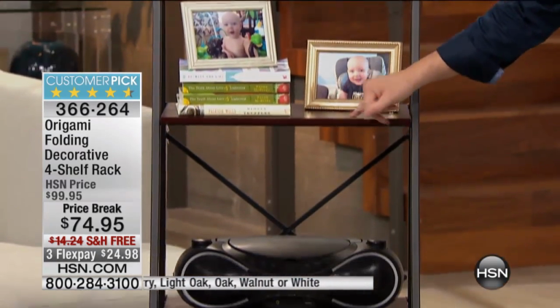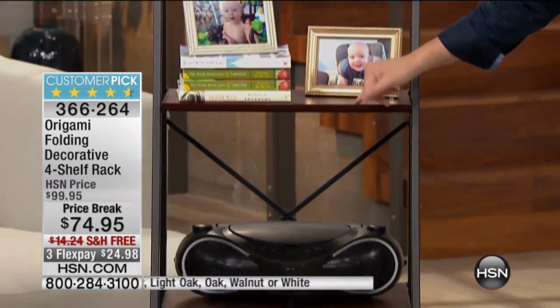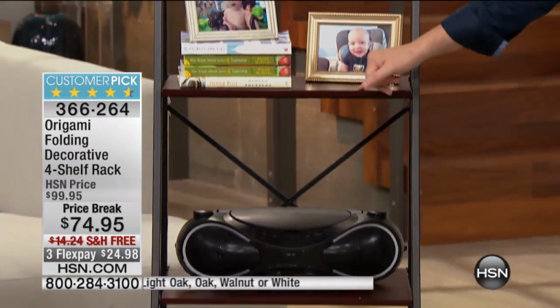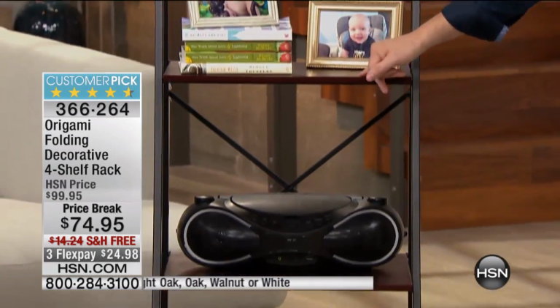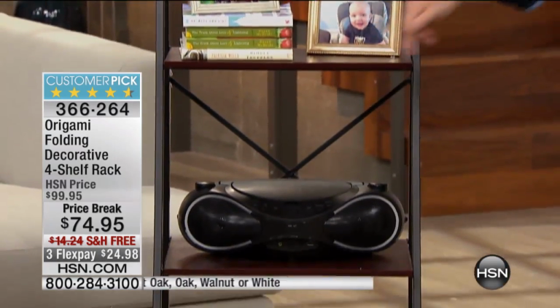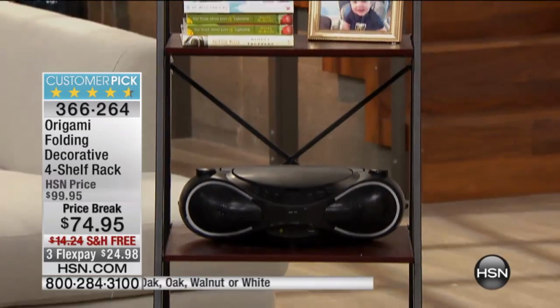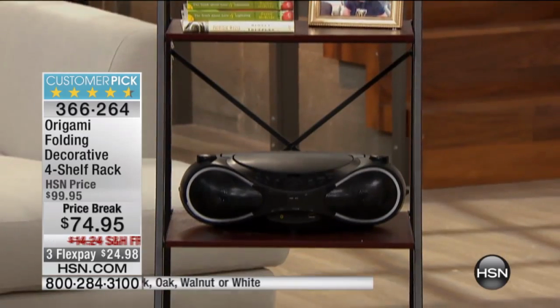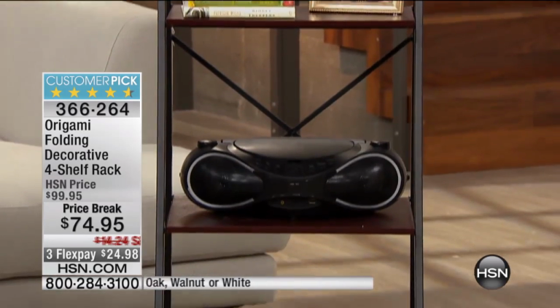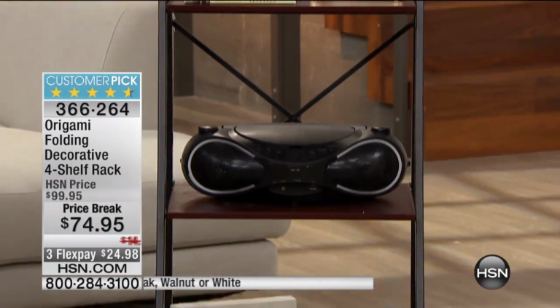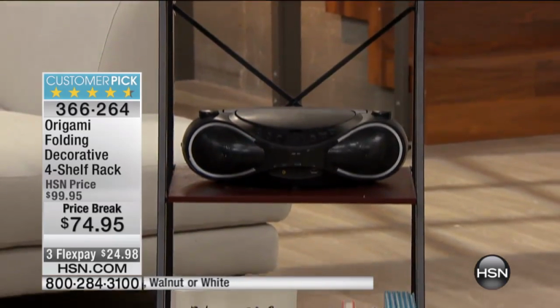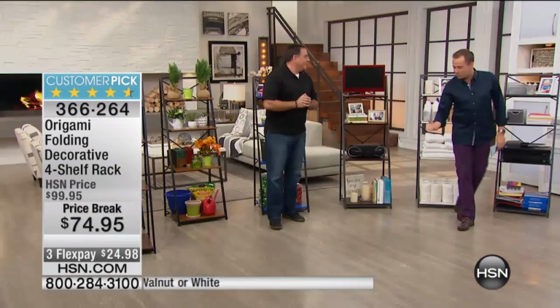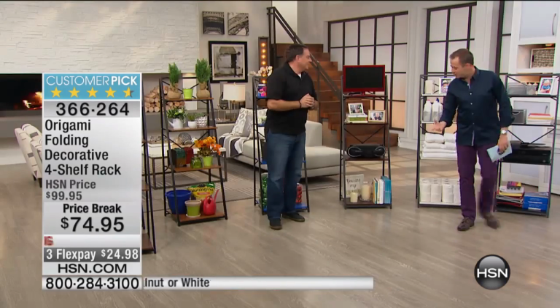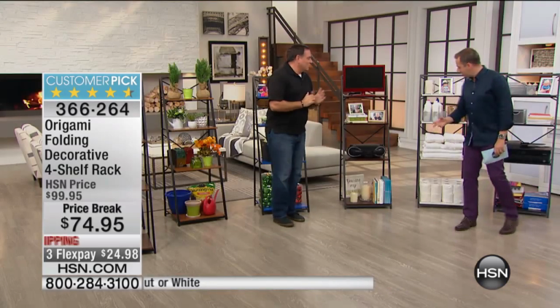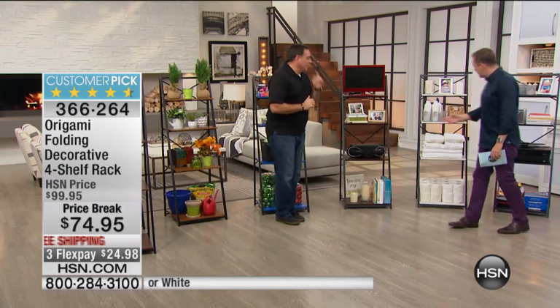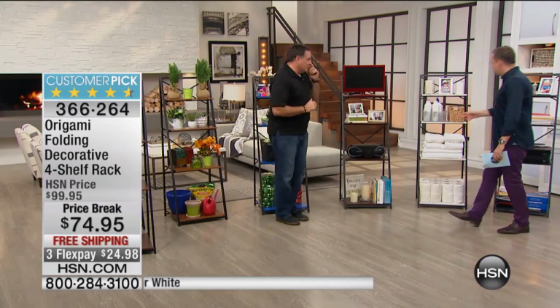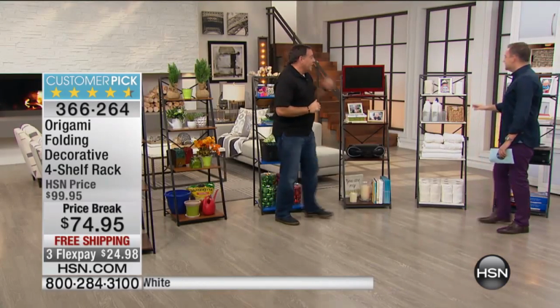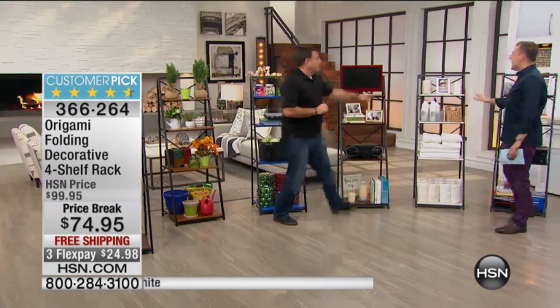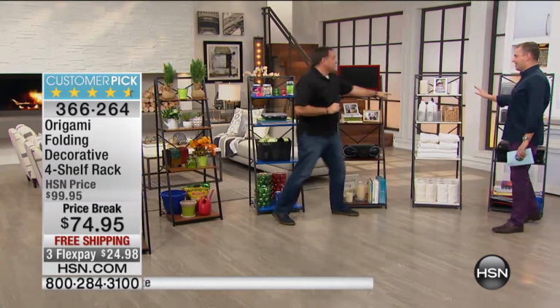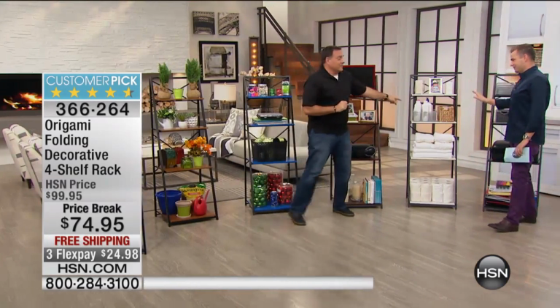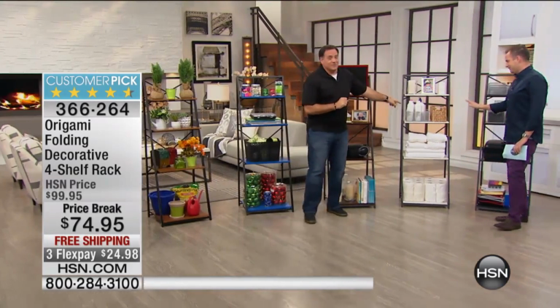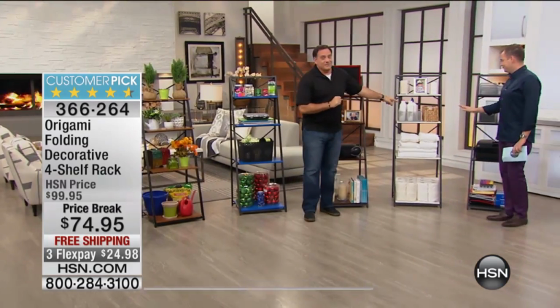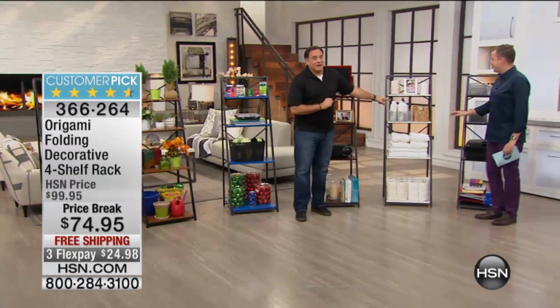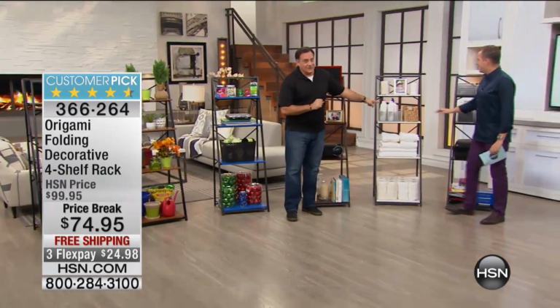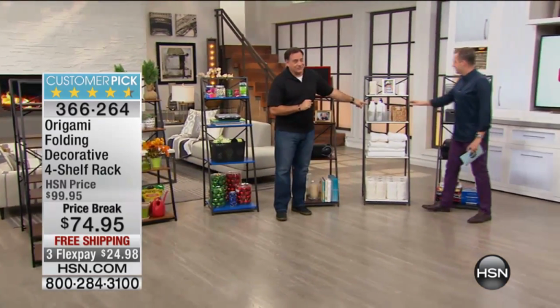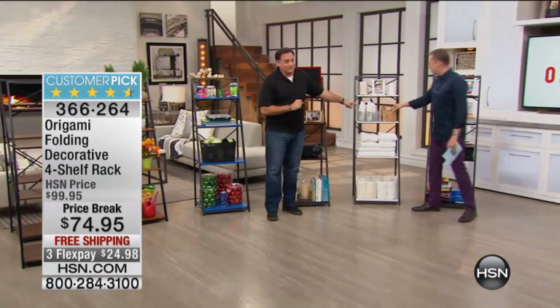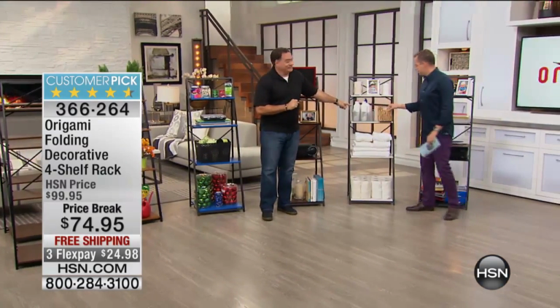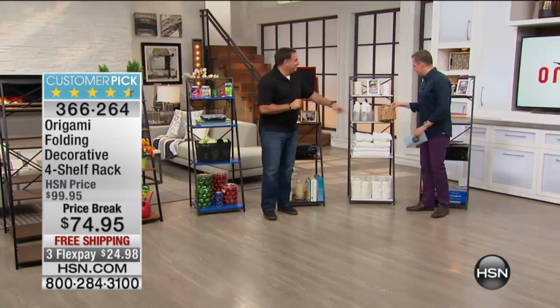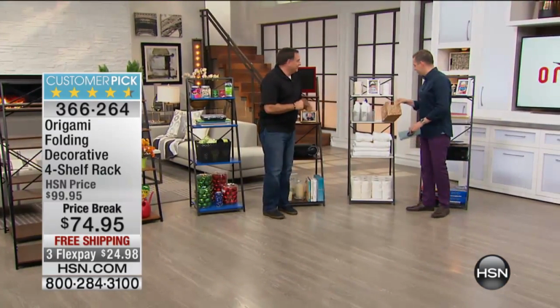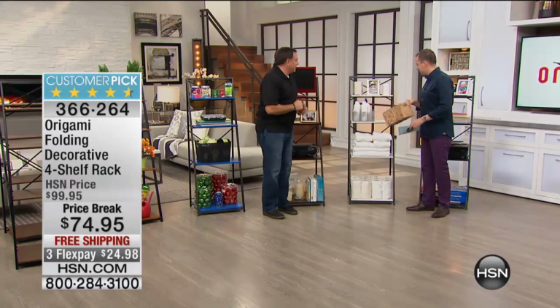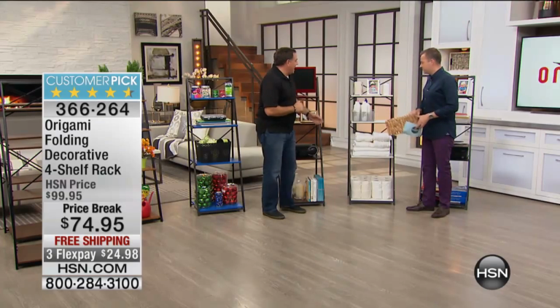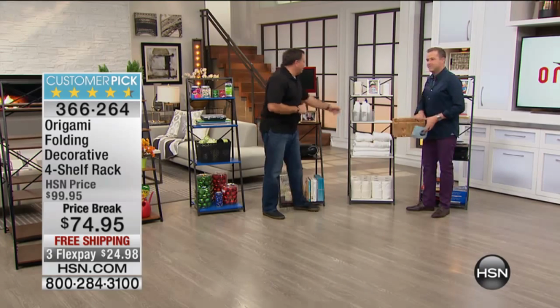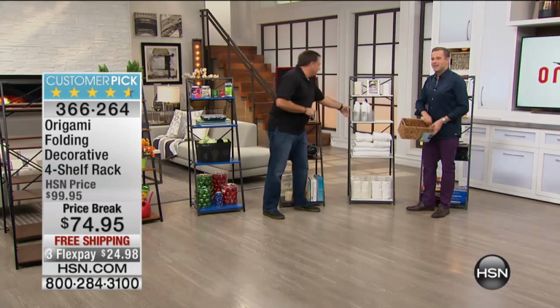This is the cherry, which is that beautiful, rich color. Really gorgeous. My favorite. Can I just take this off for a second? Yeah, absolutely.